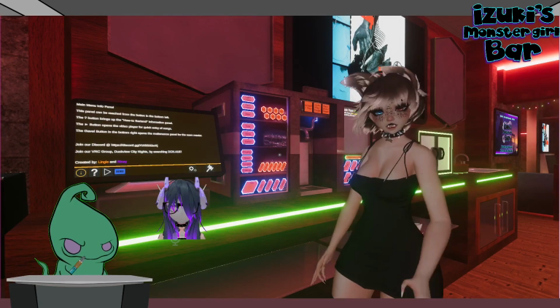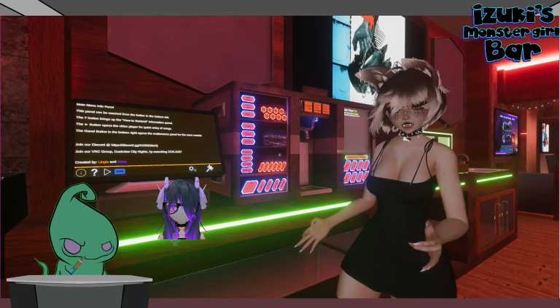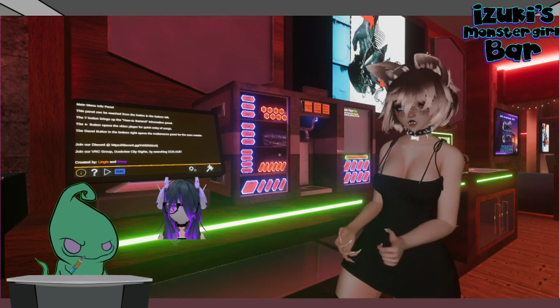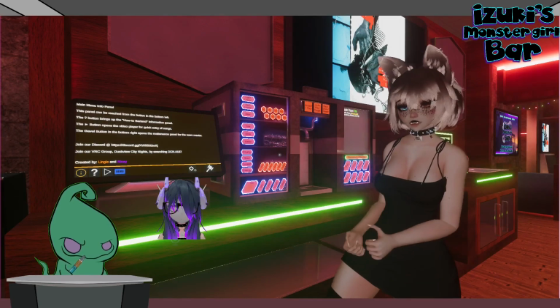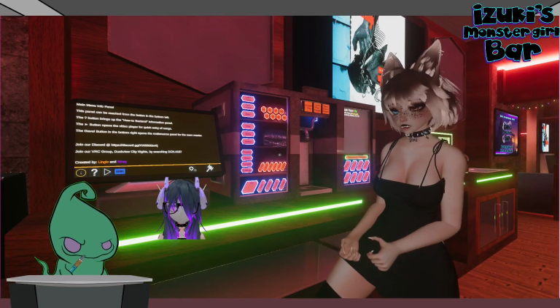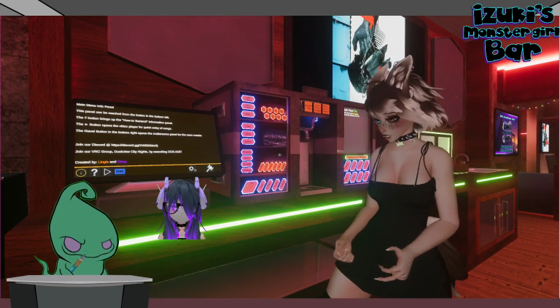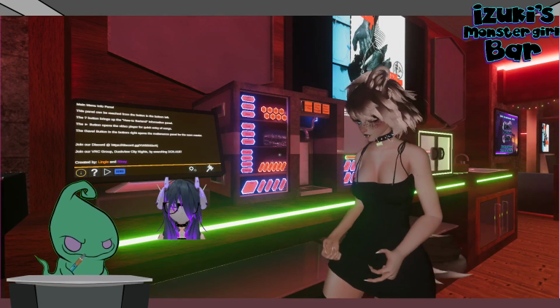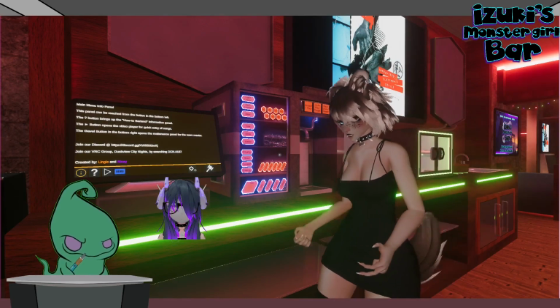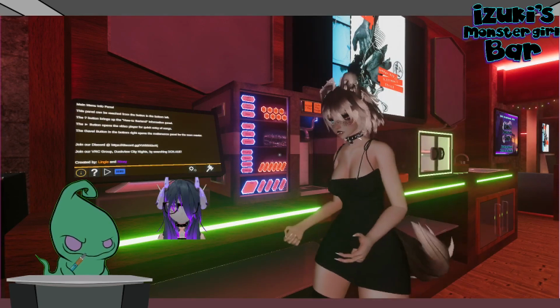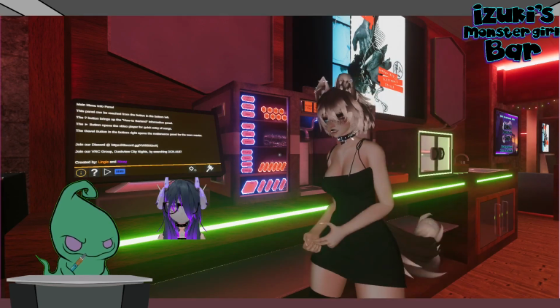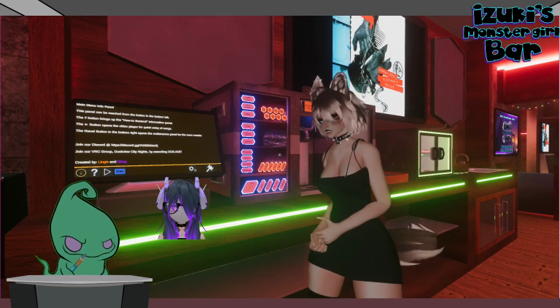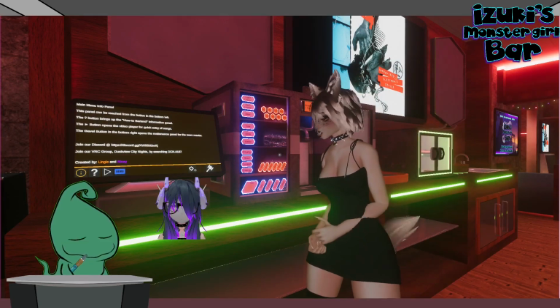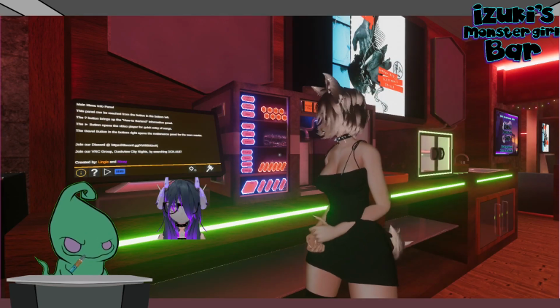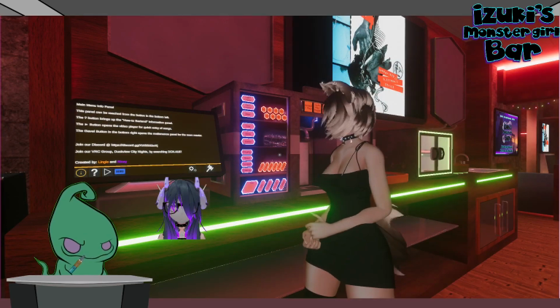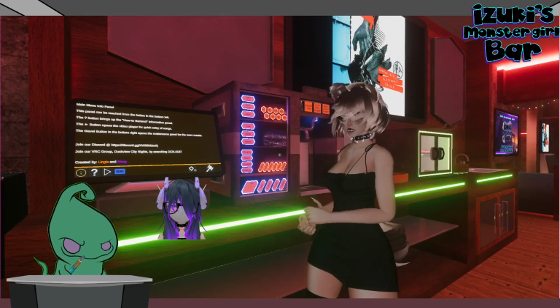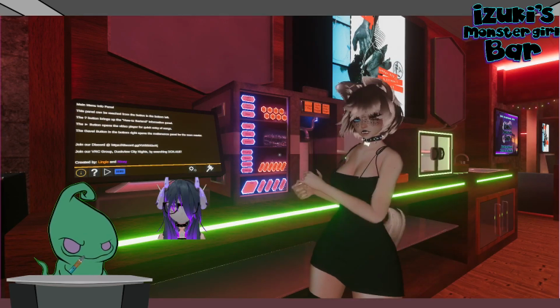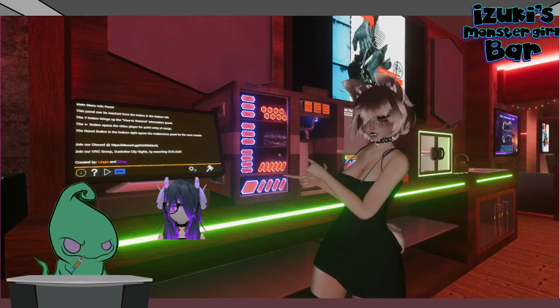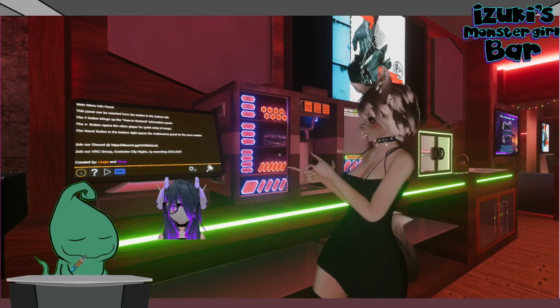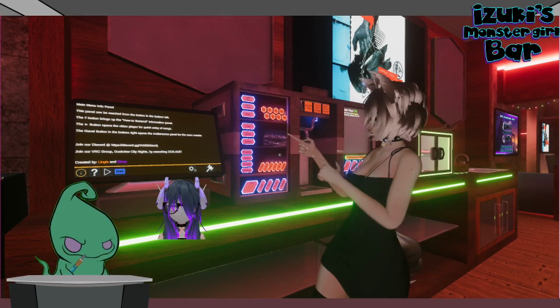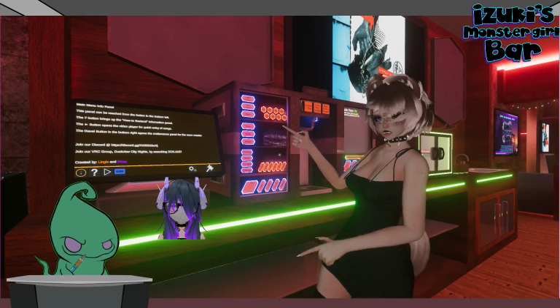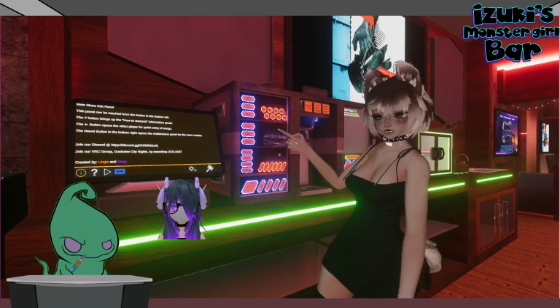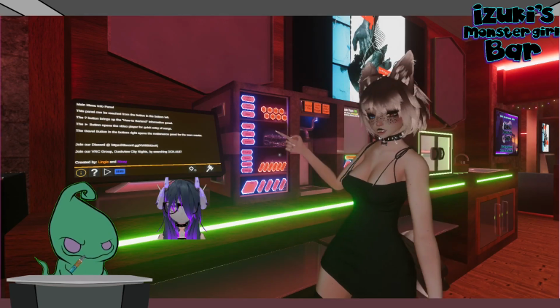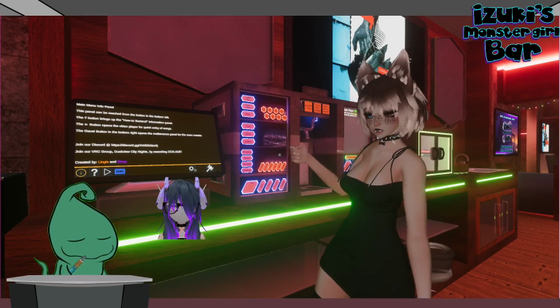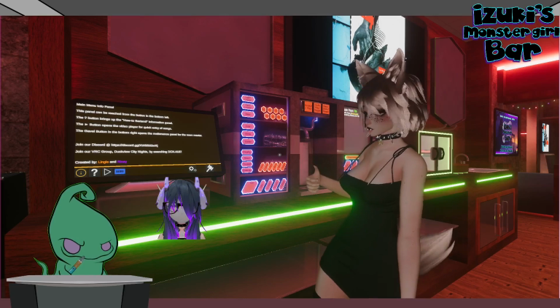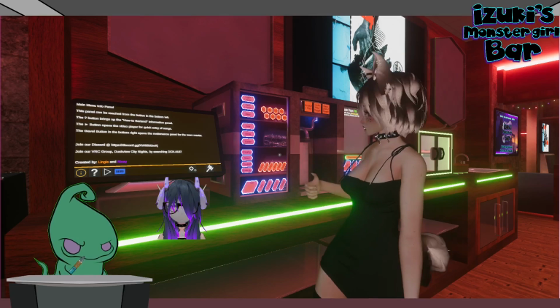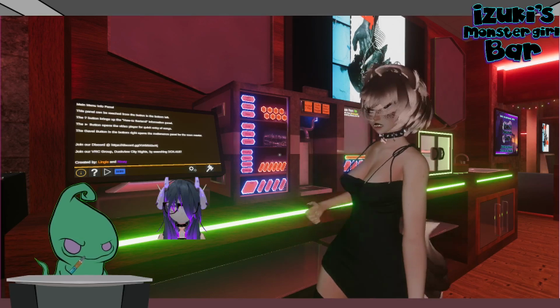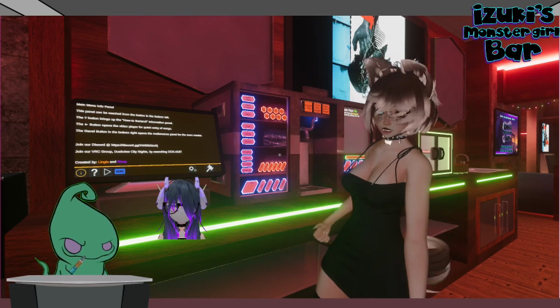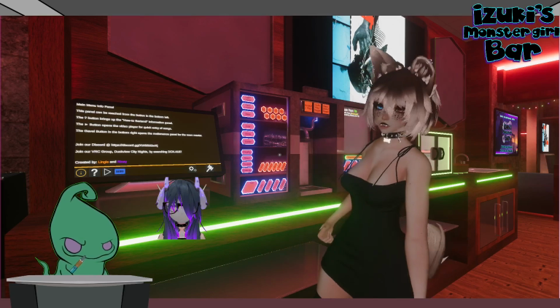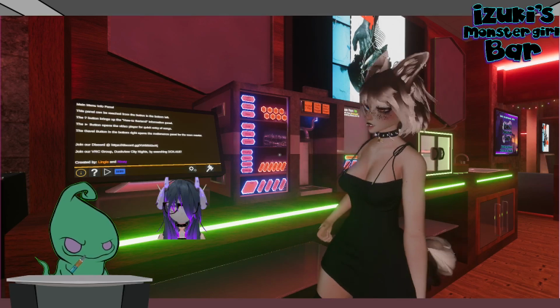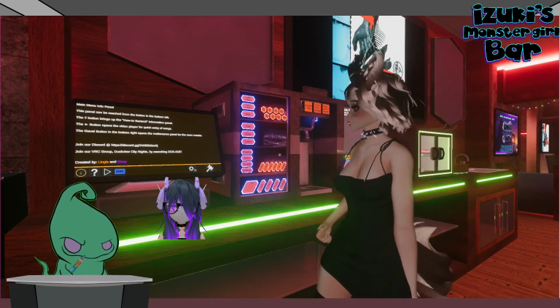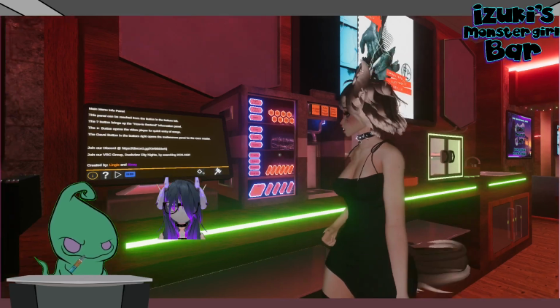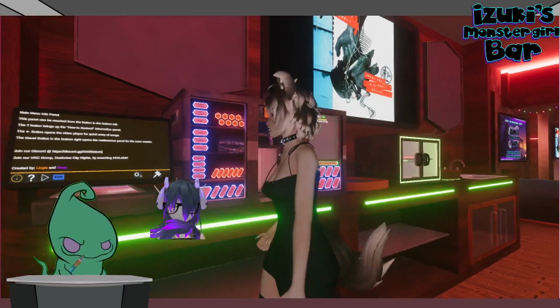Hi guys, welcome to Izuki's Bar. My name is Shinobi. I'm going to be showing you guys how to work this thing. It's a great piece of technology.